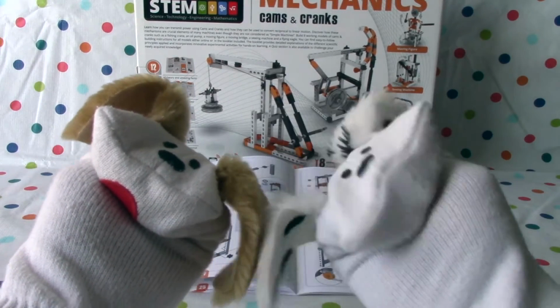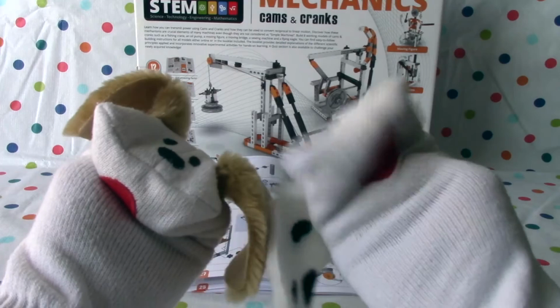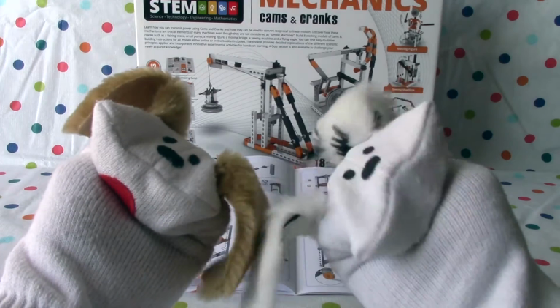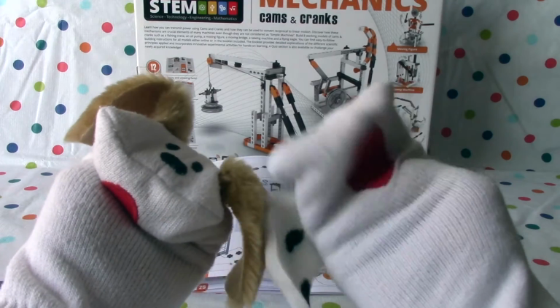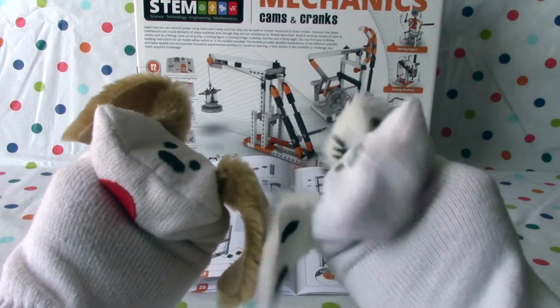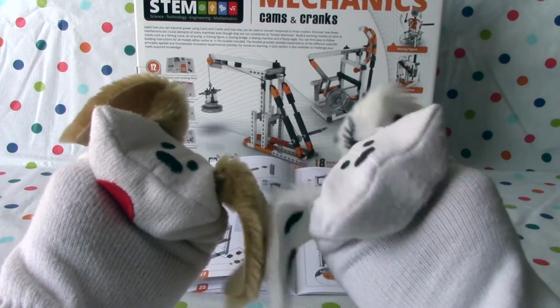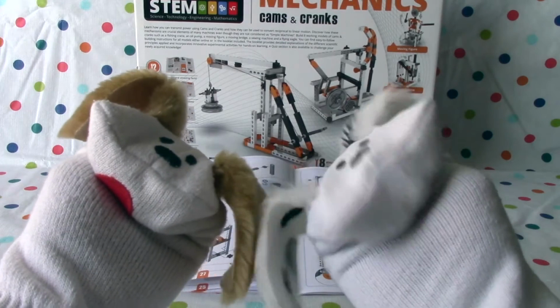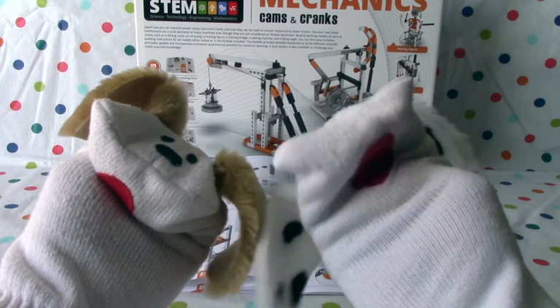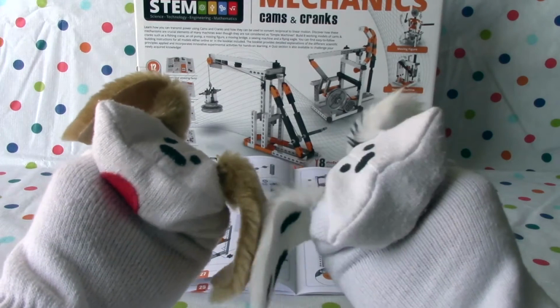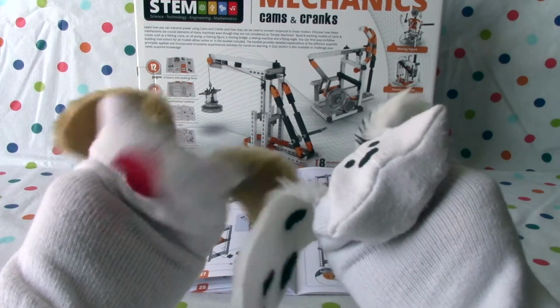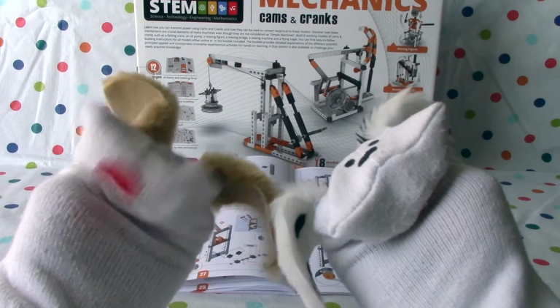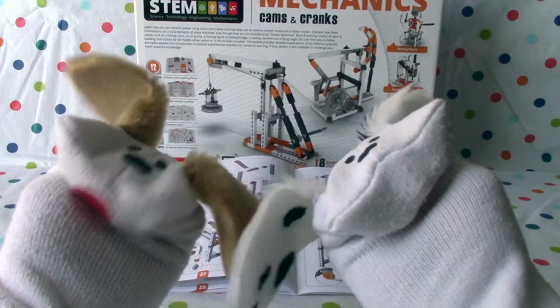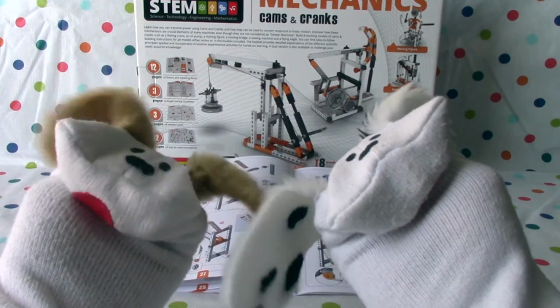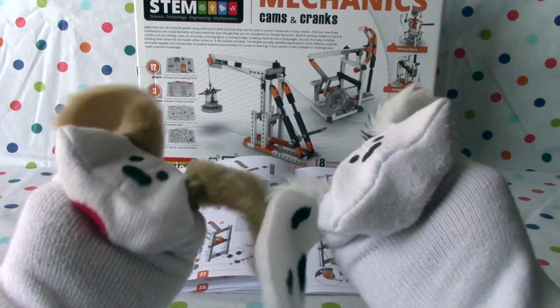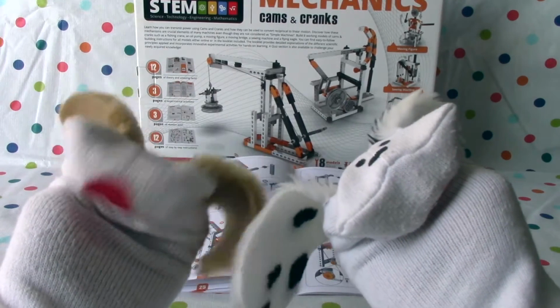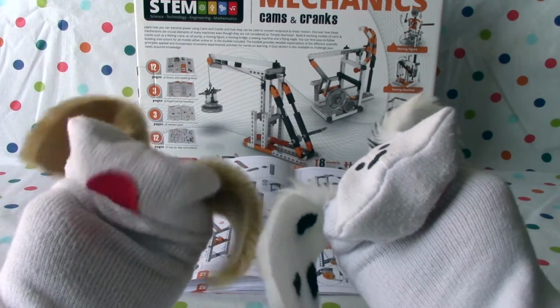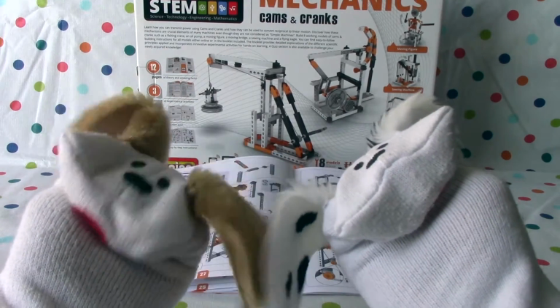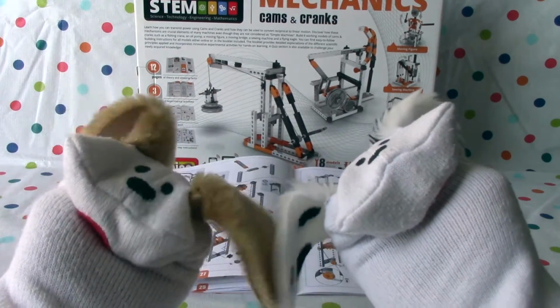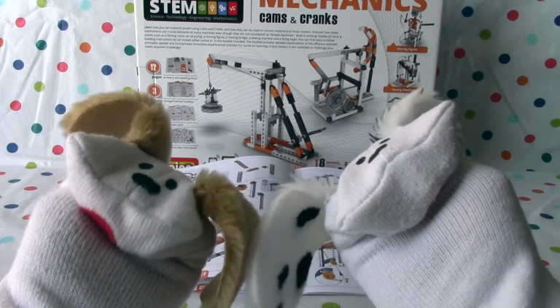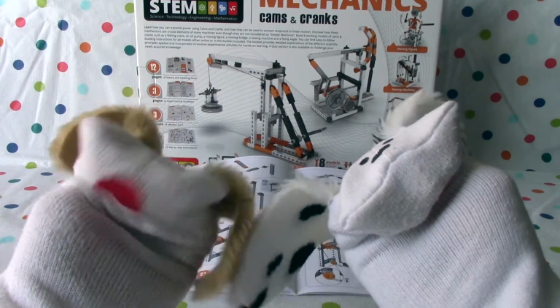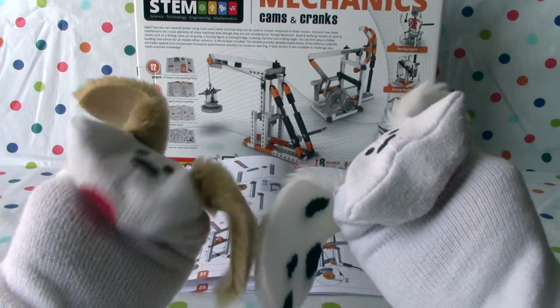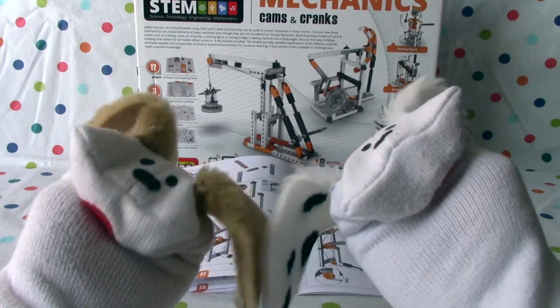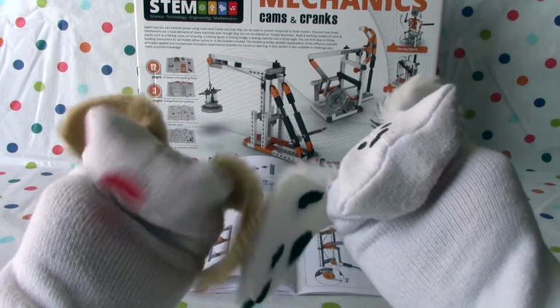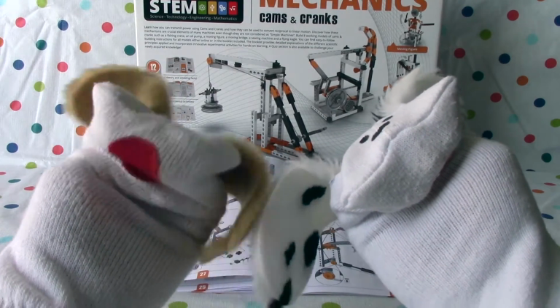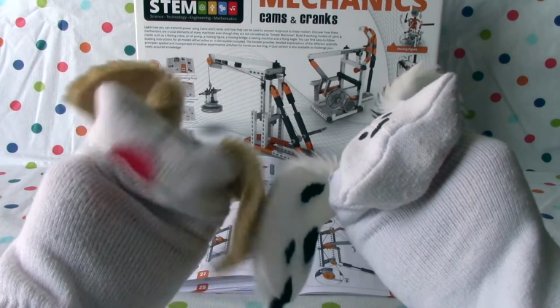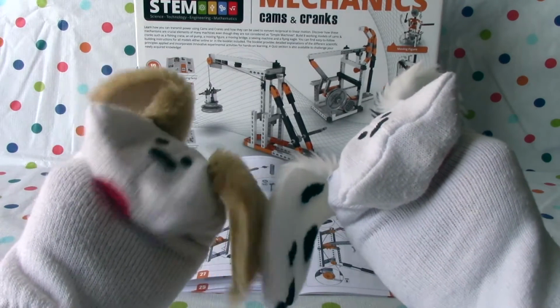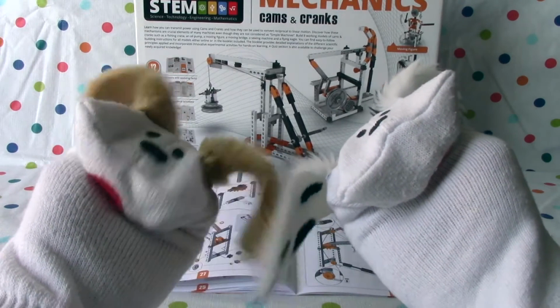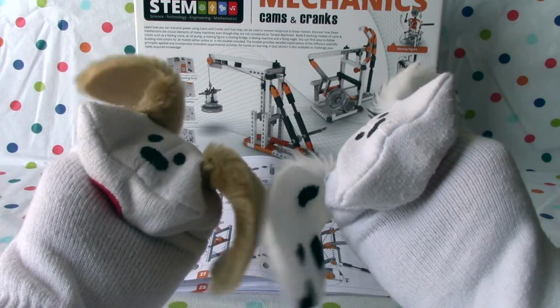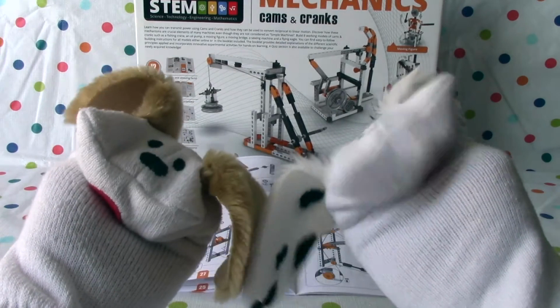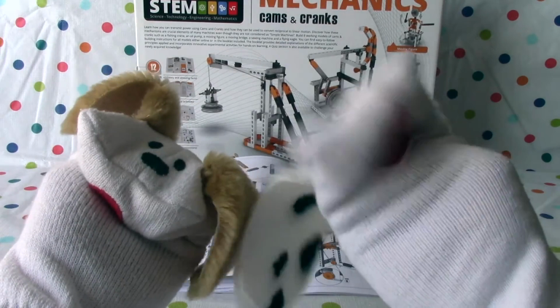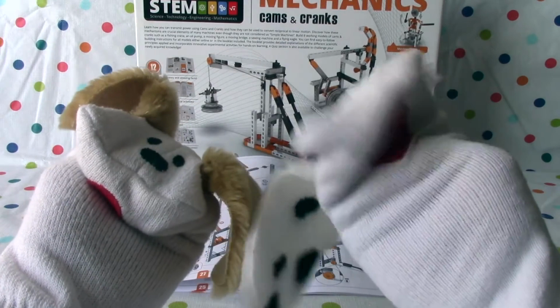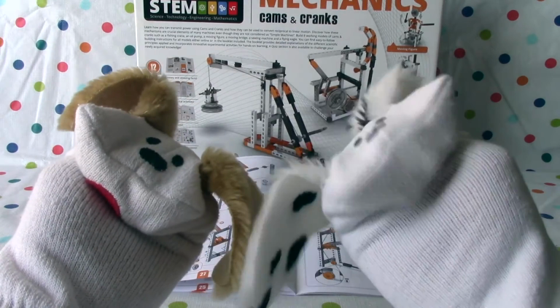And today we're going to build the moving bridge. It's moving day. It sure is. This should be fun. So let's get started, shall we? Yes, please.